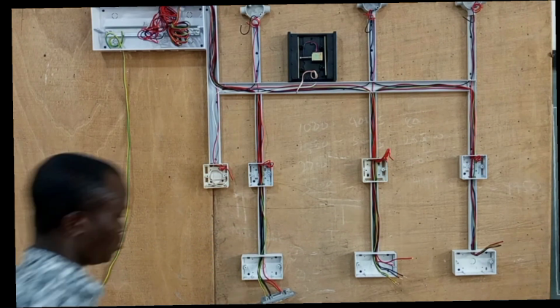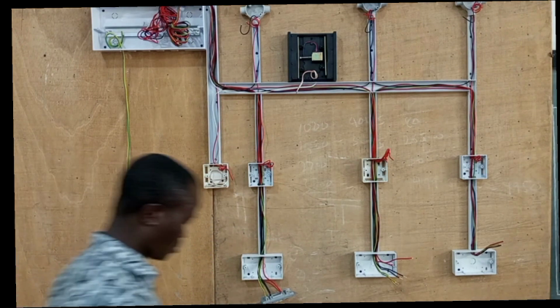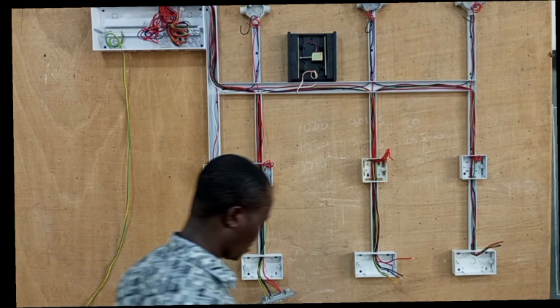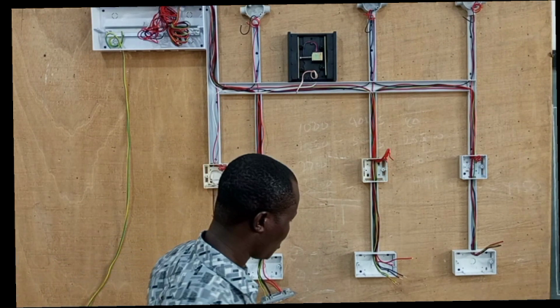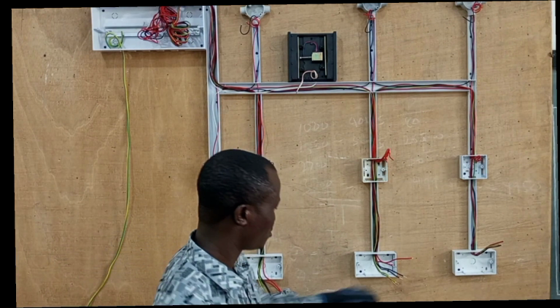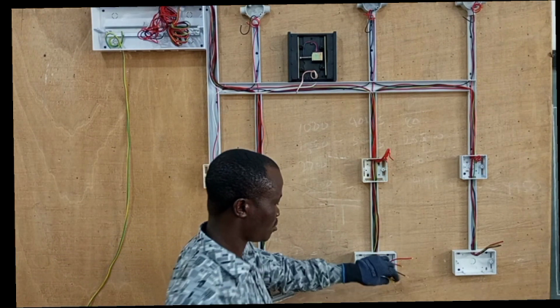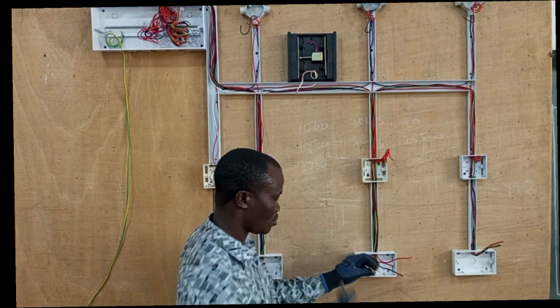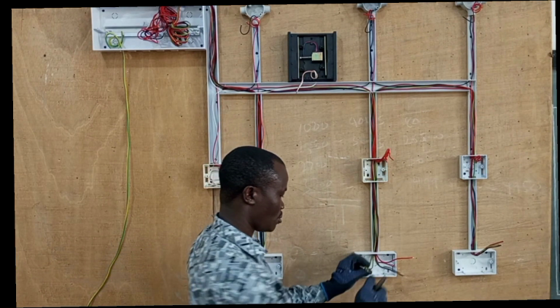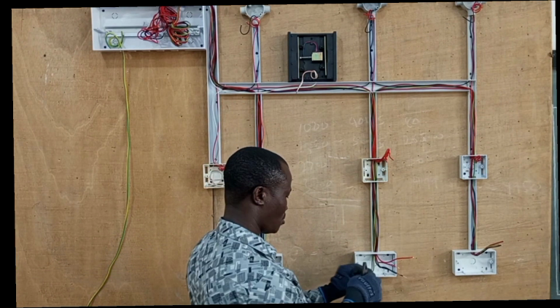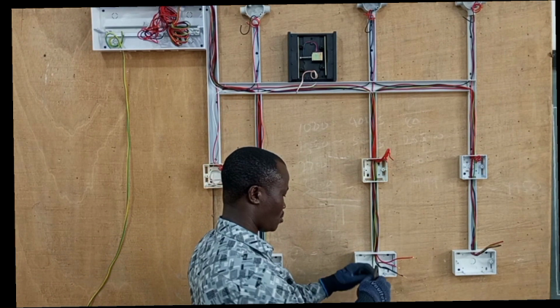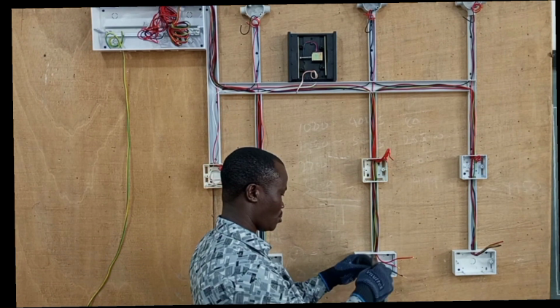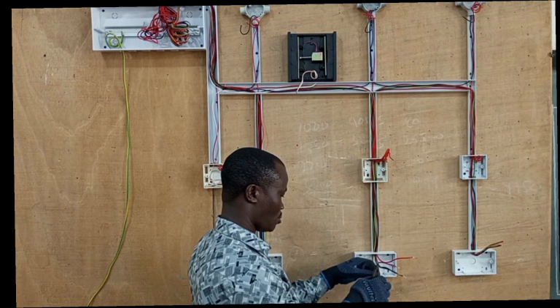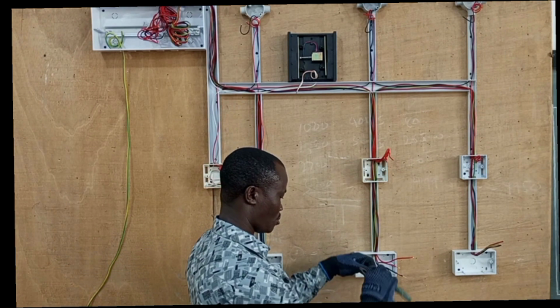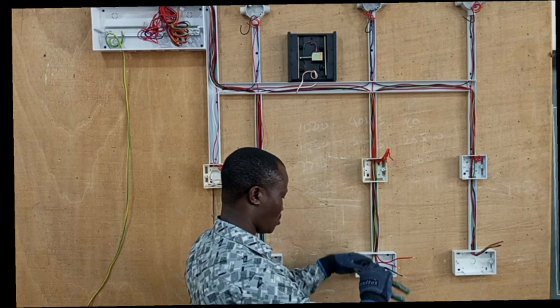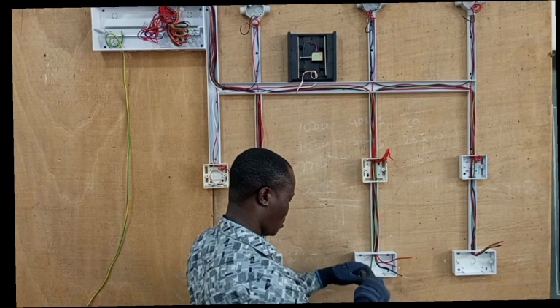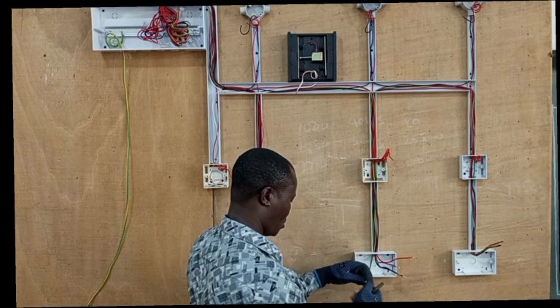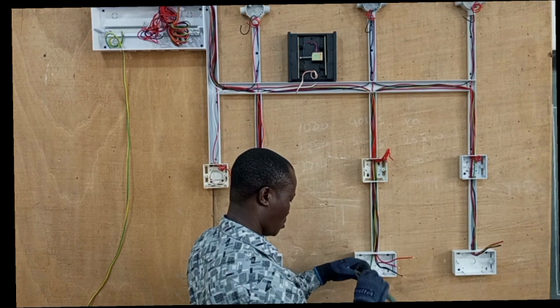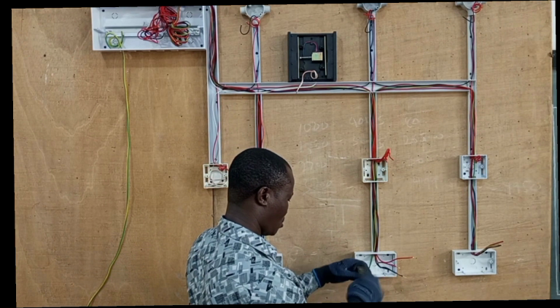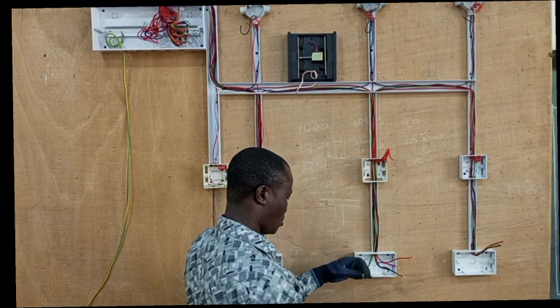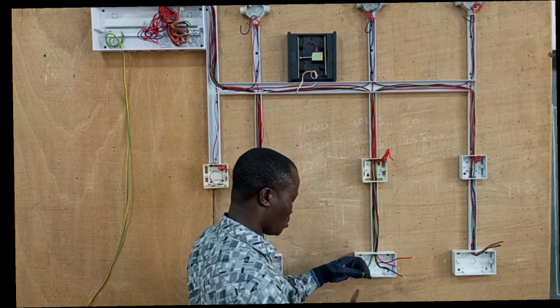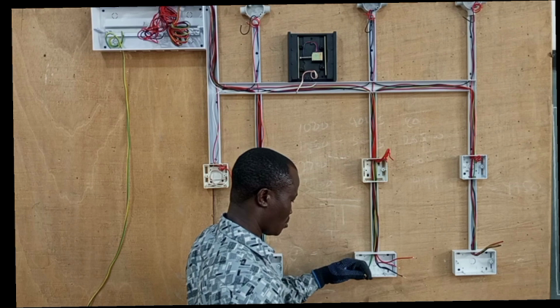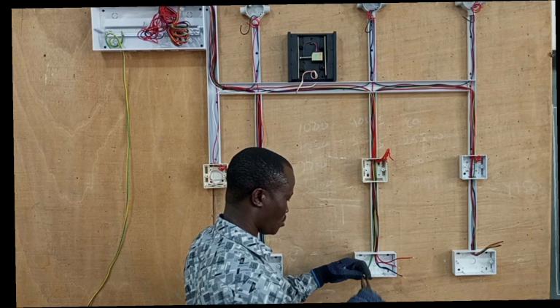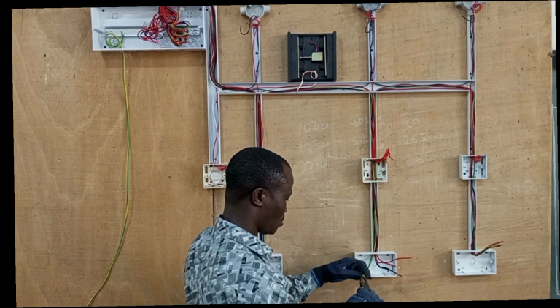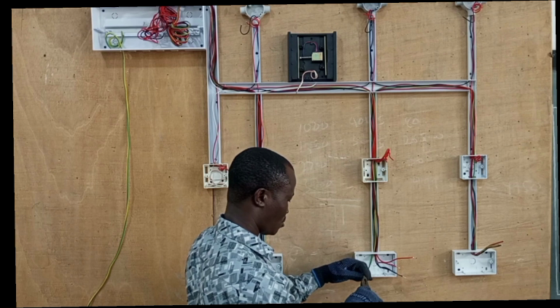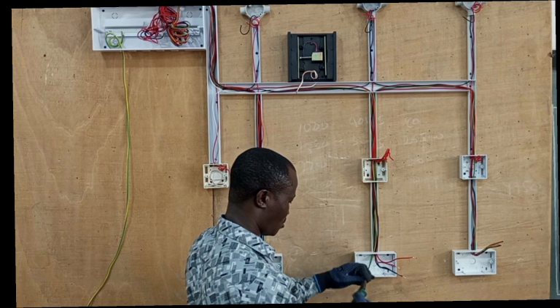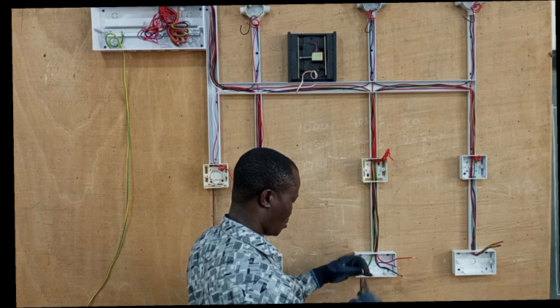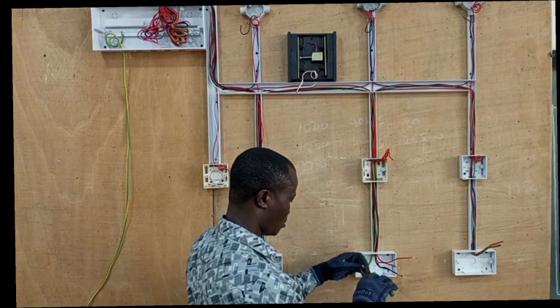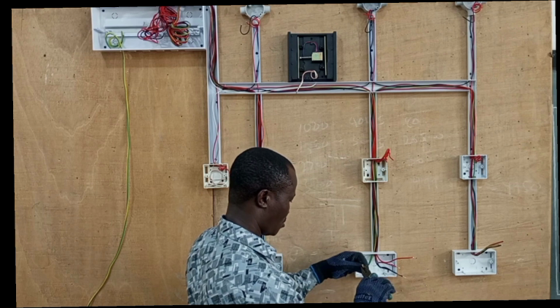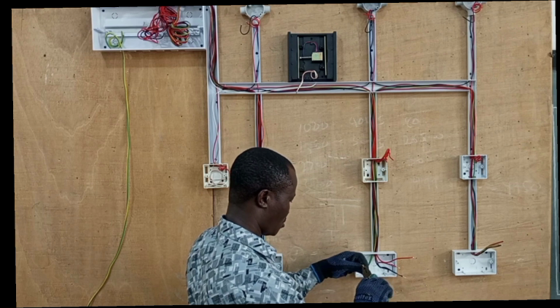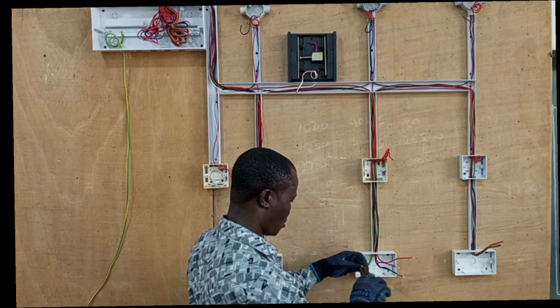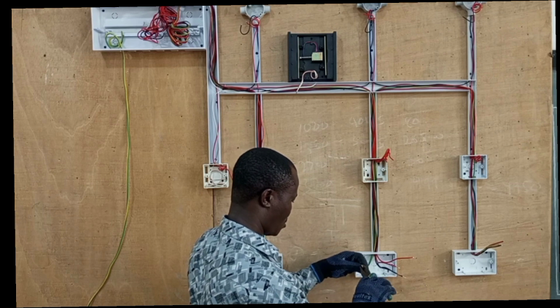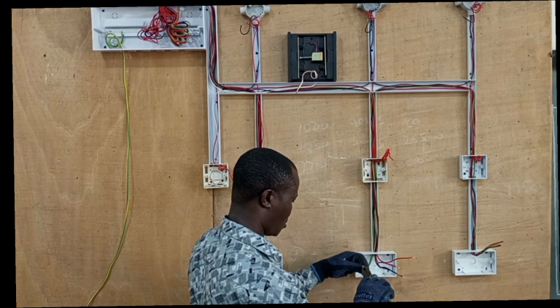Before terminating the cables, you make sure that no conductor is left outside the terminal.